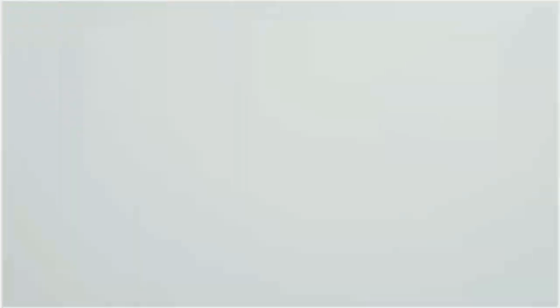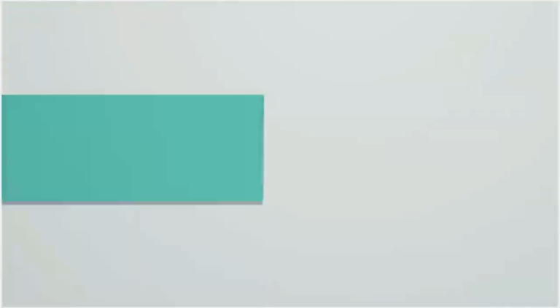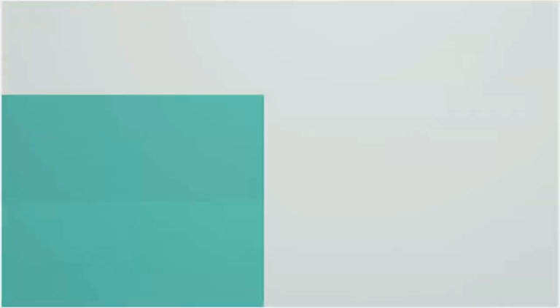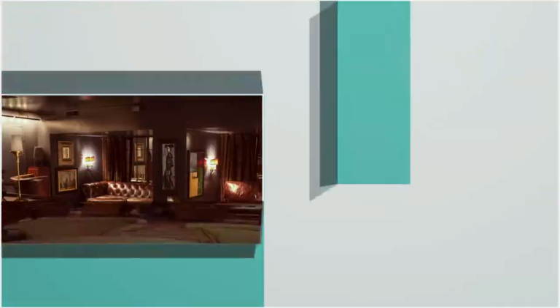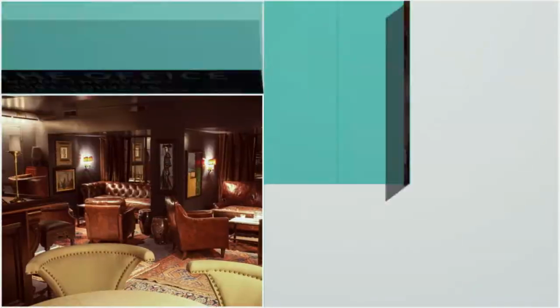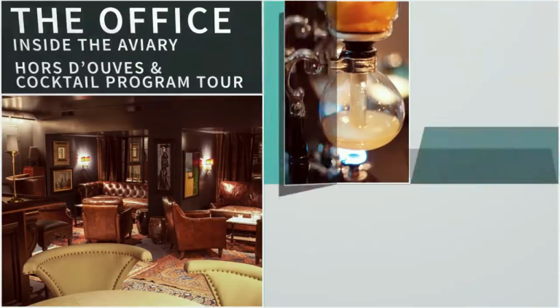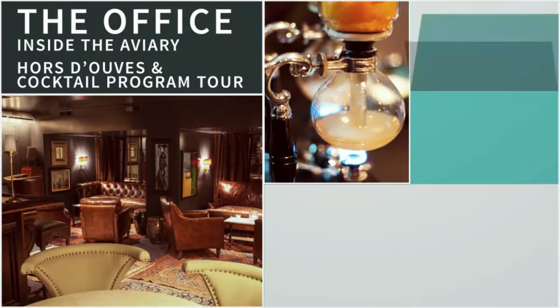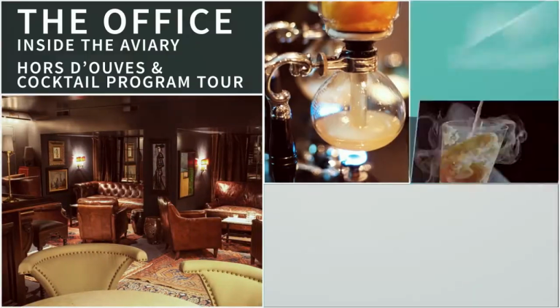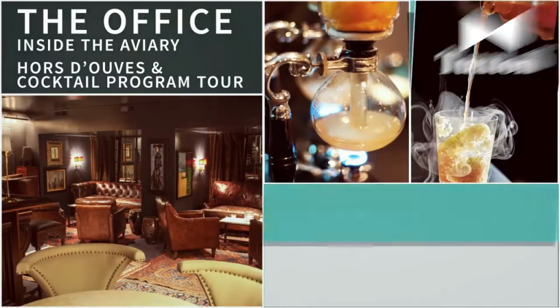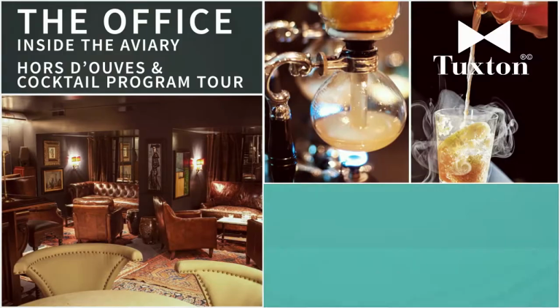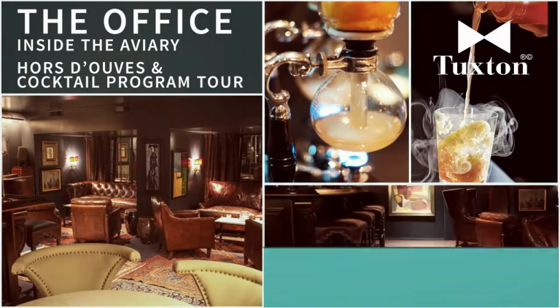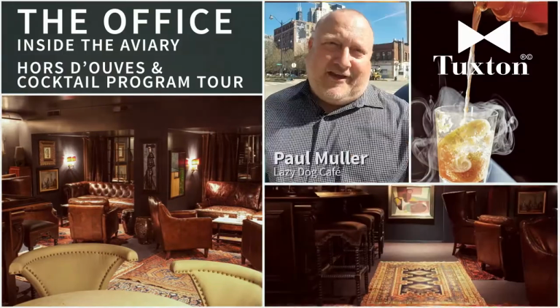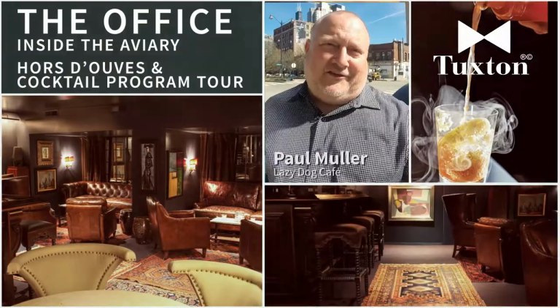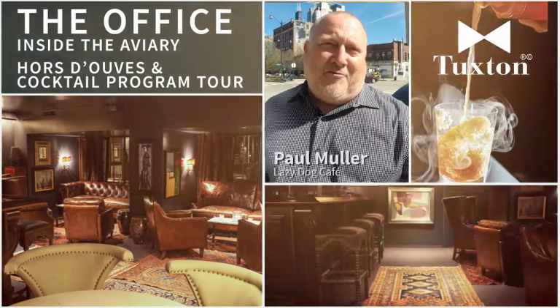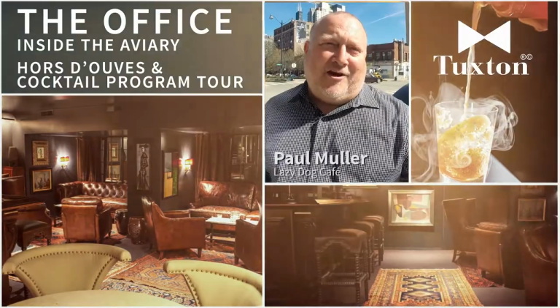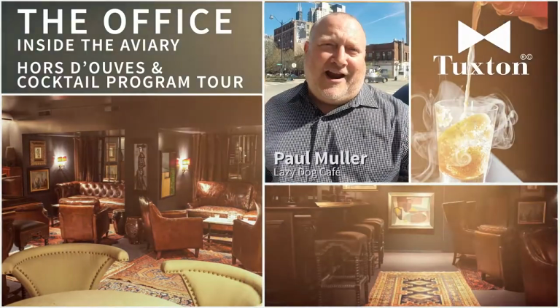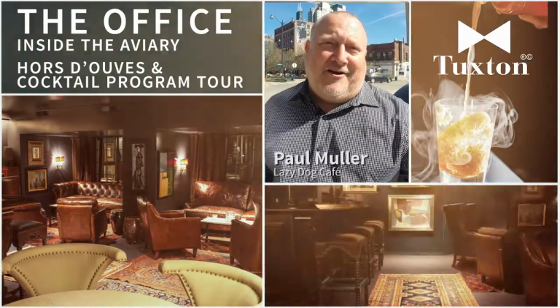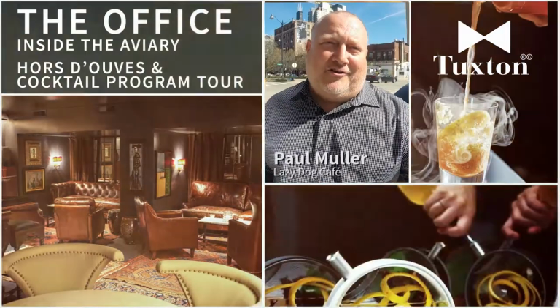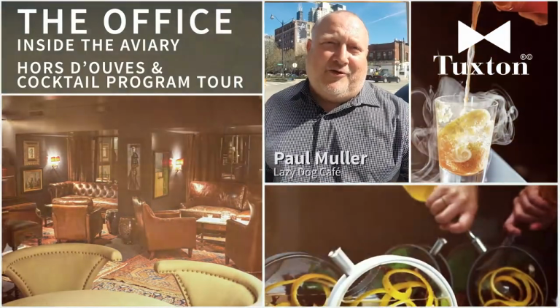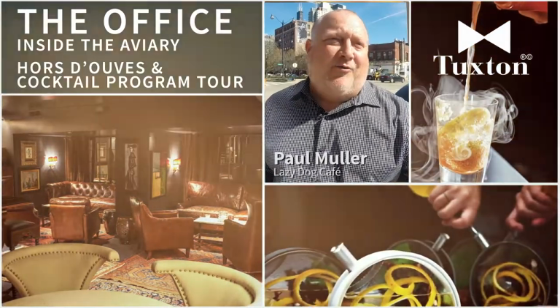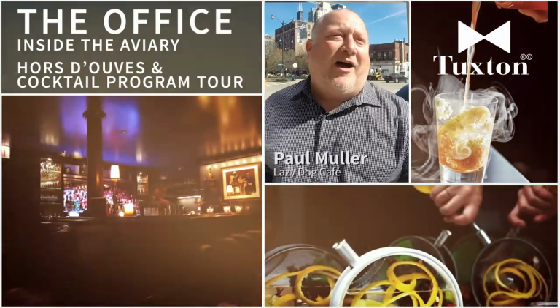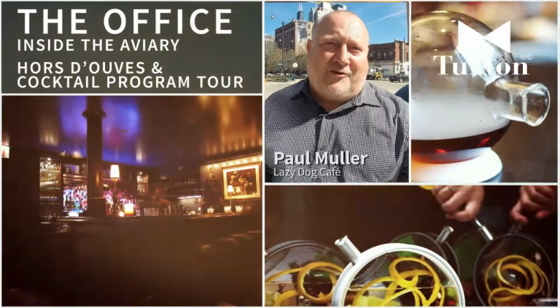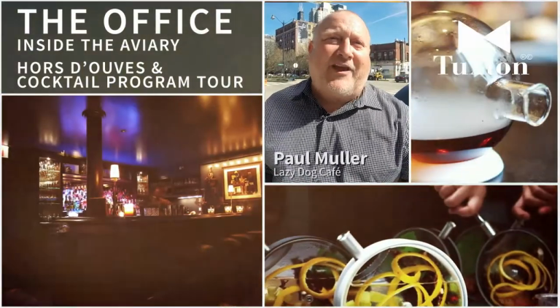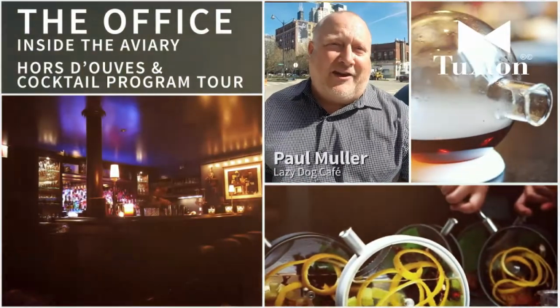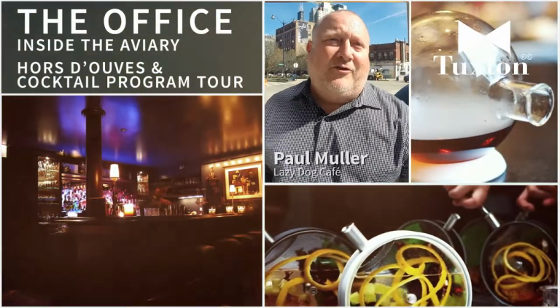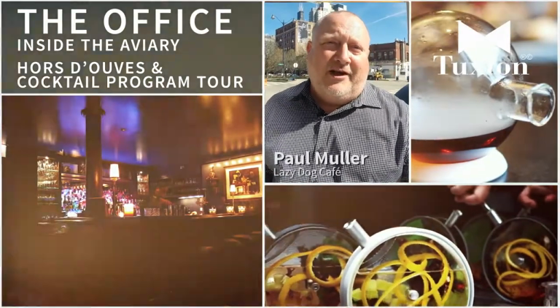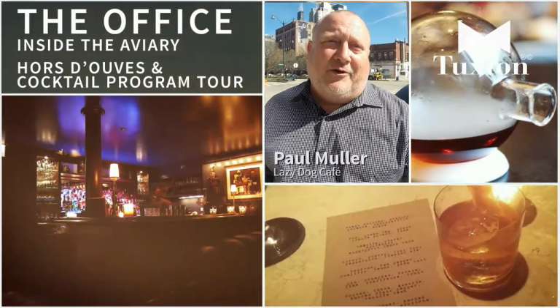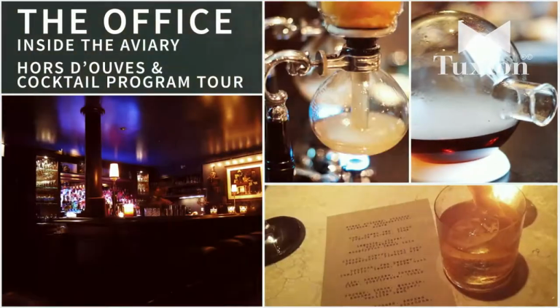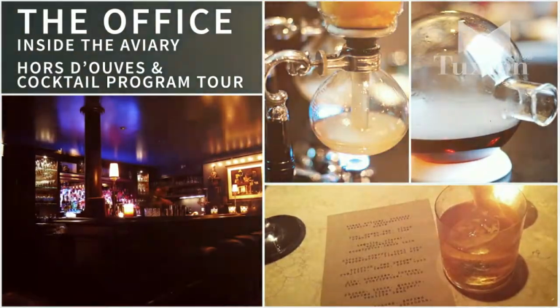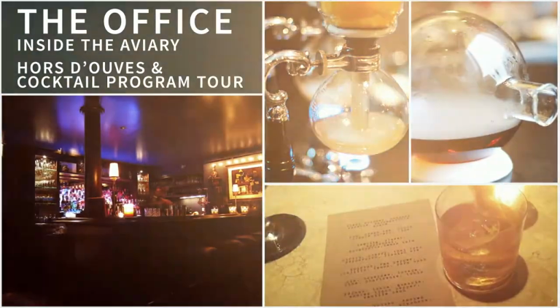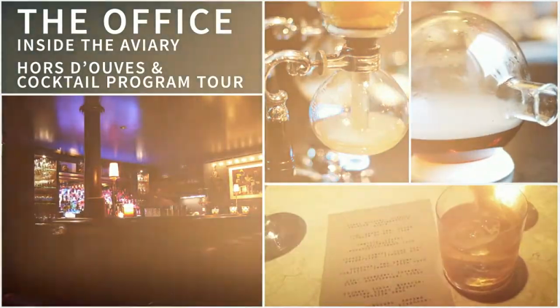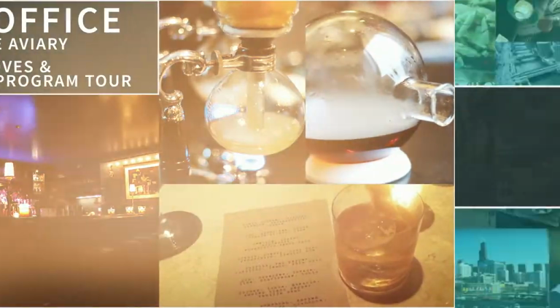Going through those craft cocktails, testing the bartenders and really watching what they can do — enjoying their craft.